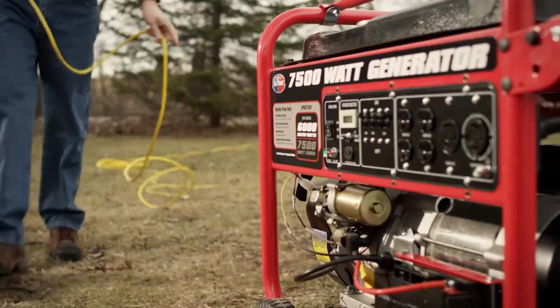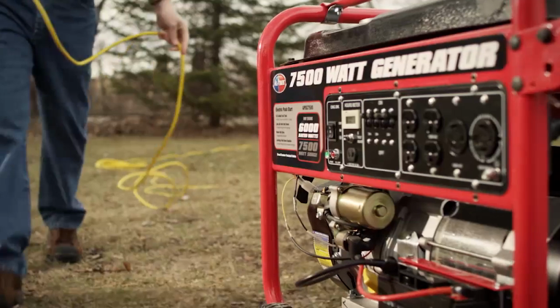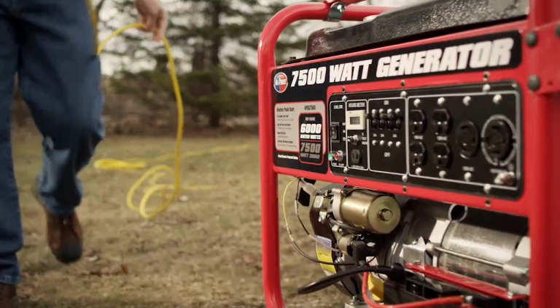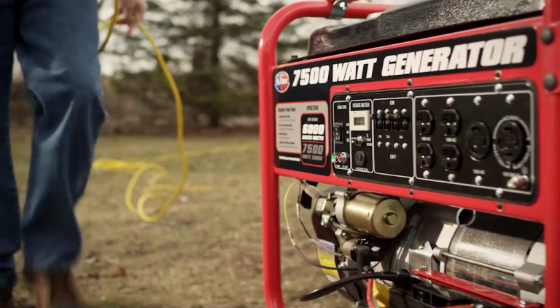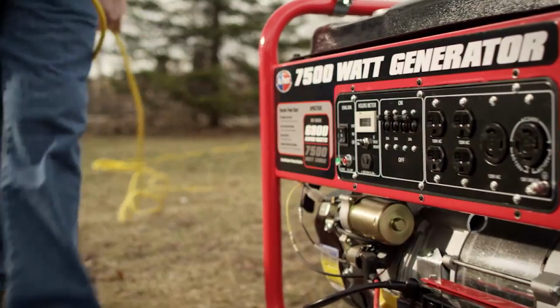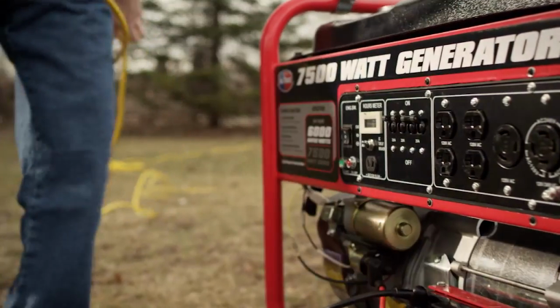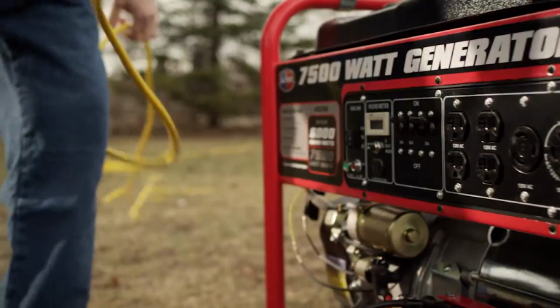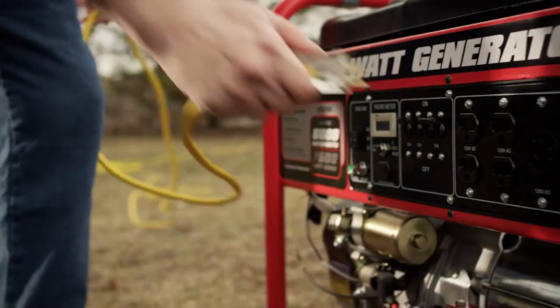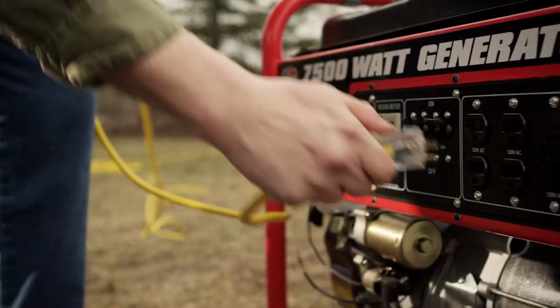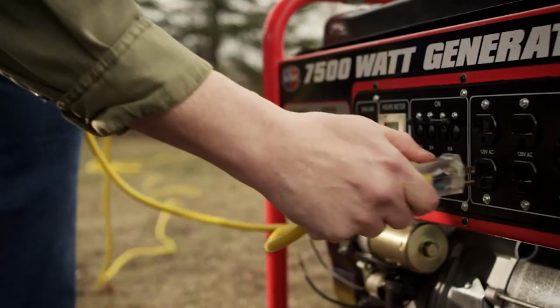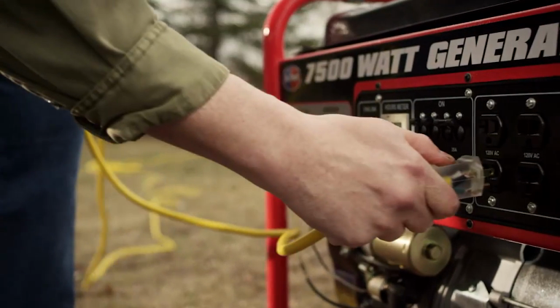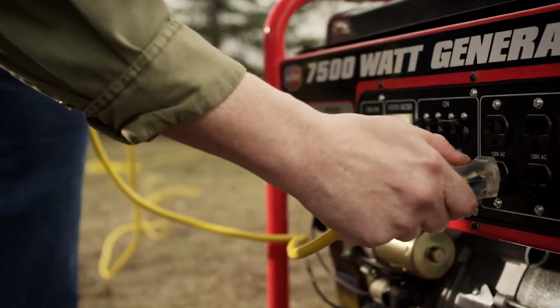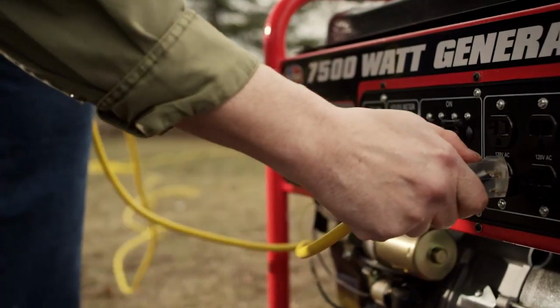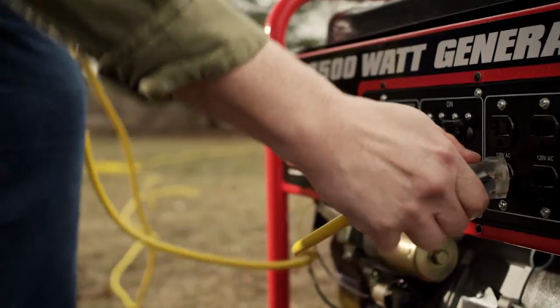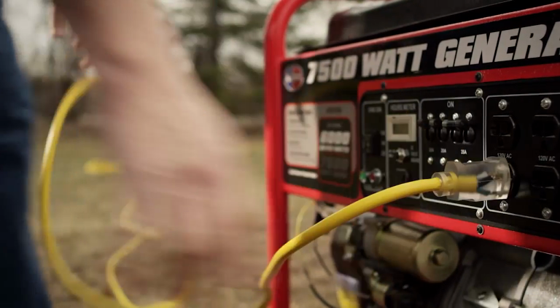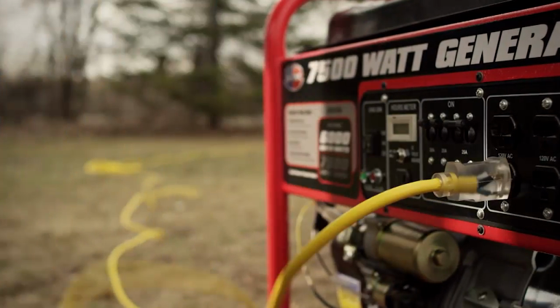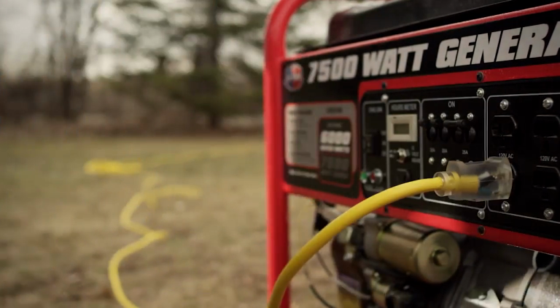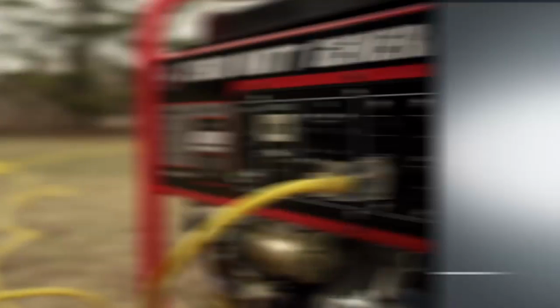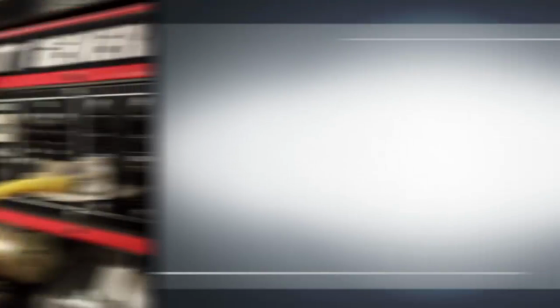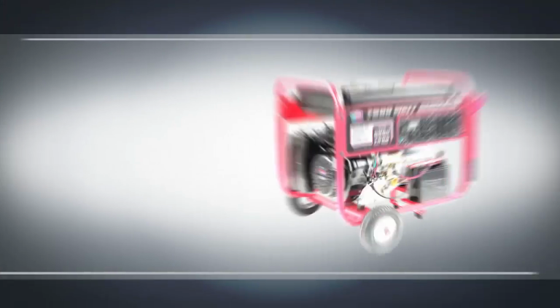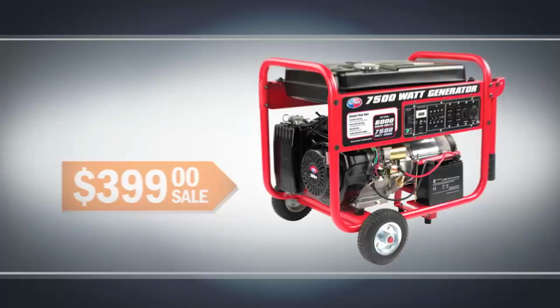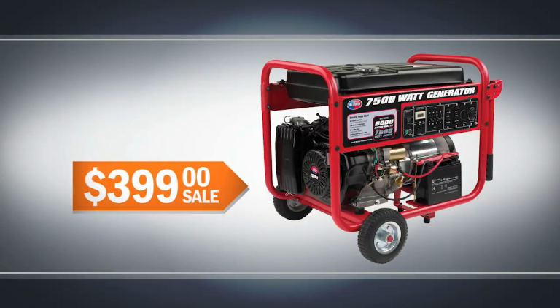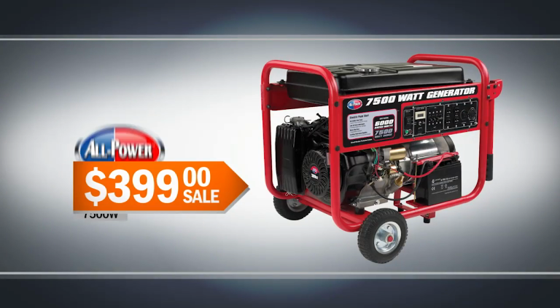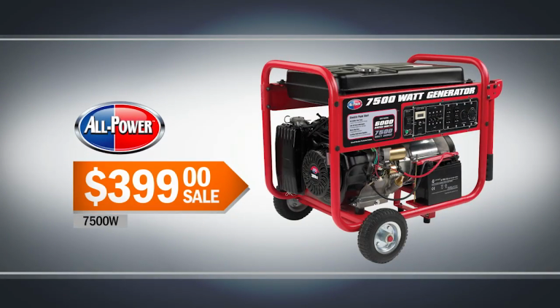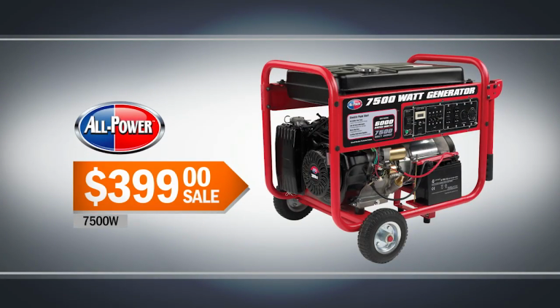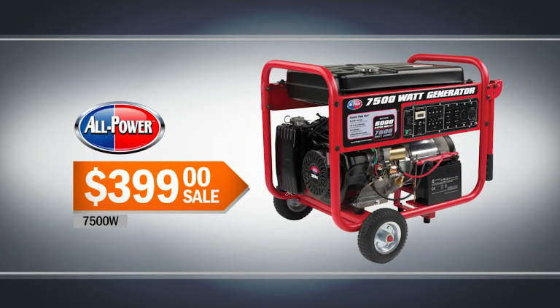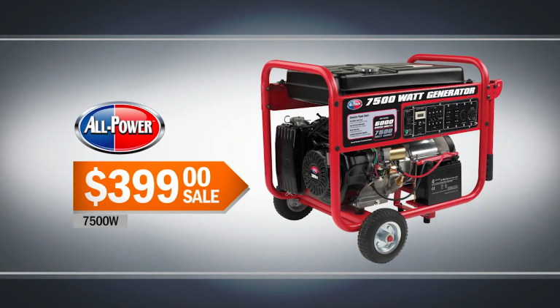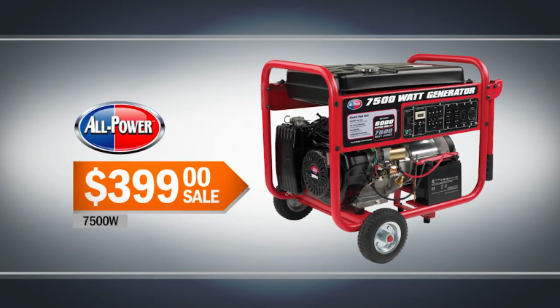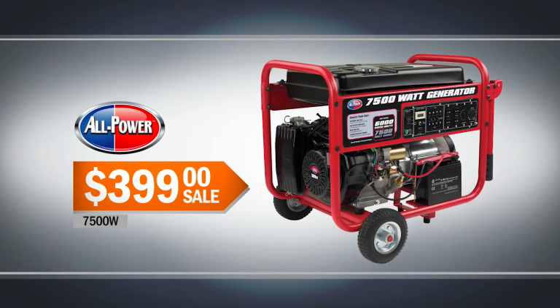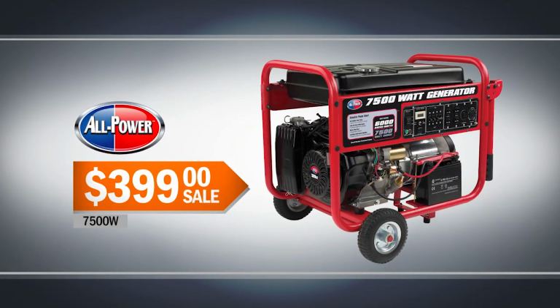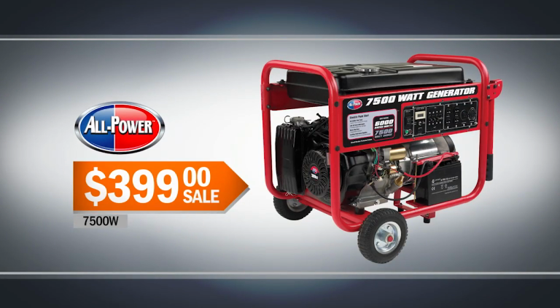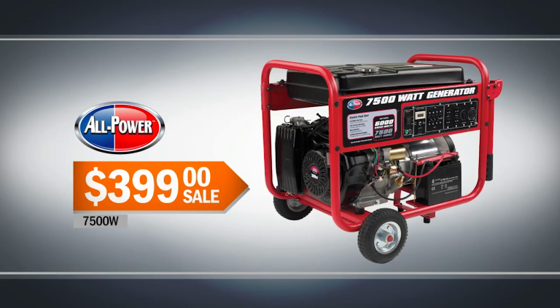Make sure you have power when you need it. The All-Power 7,500-watt electric start generator. Just $3.99.